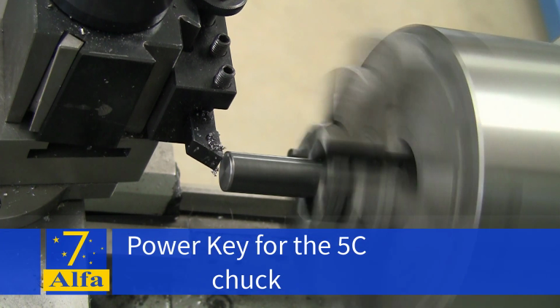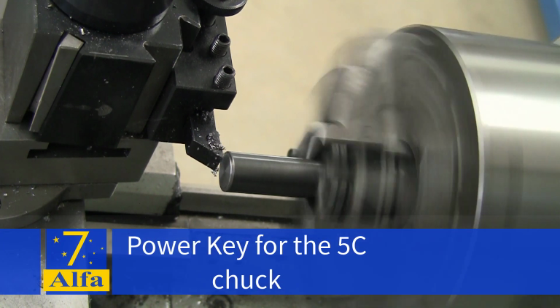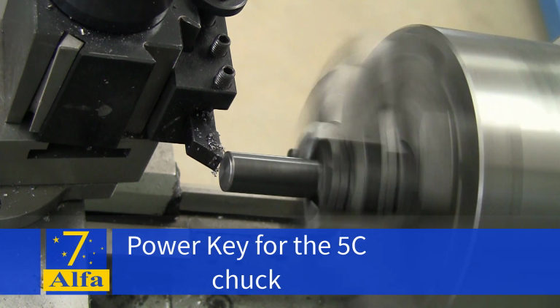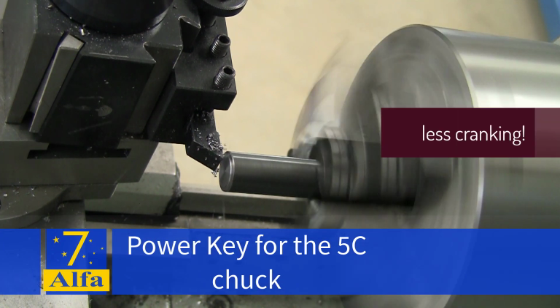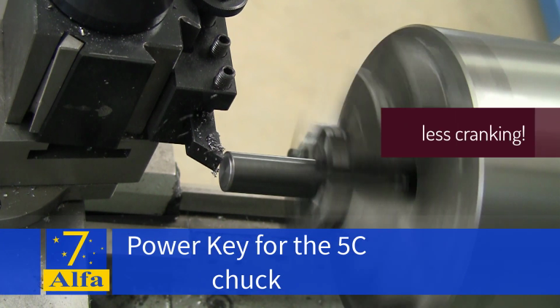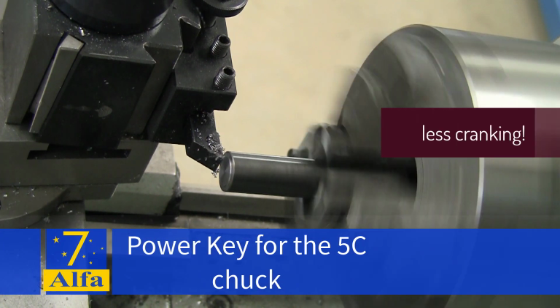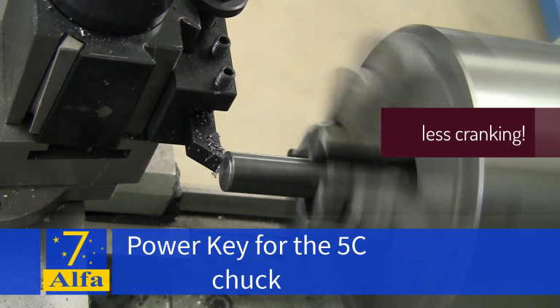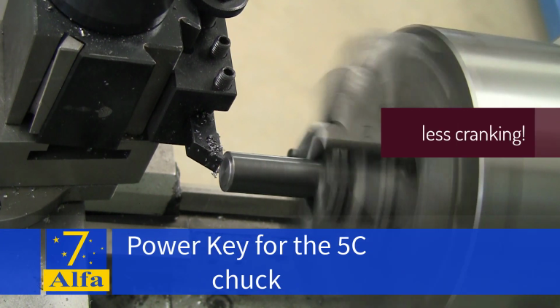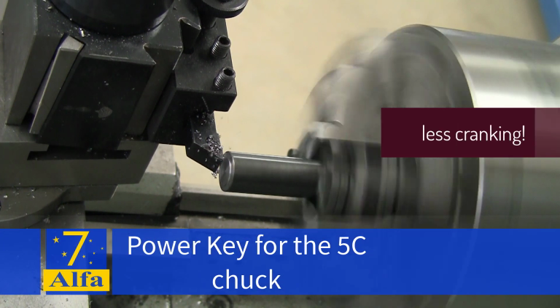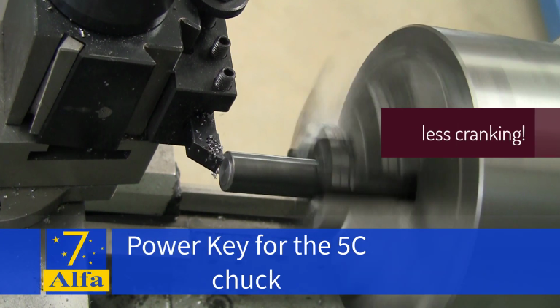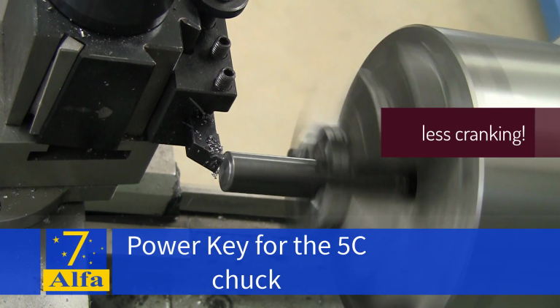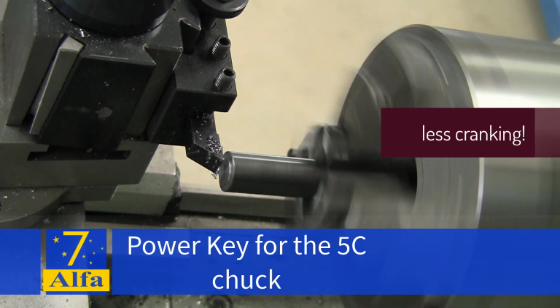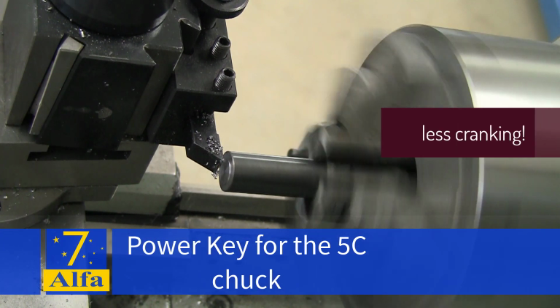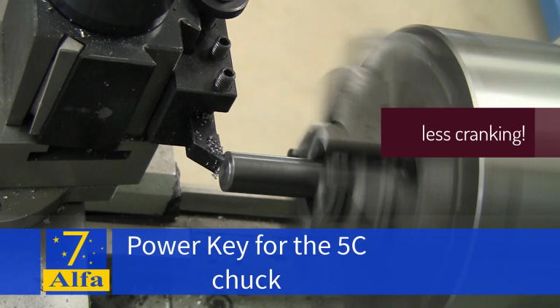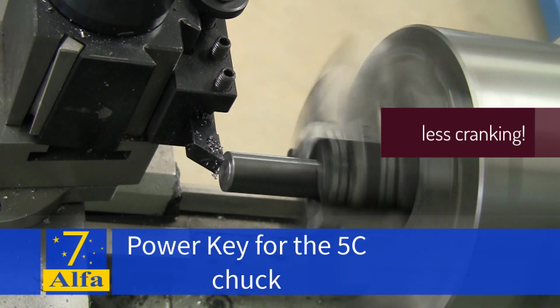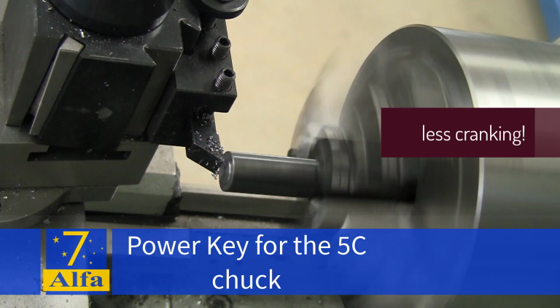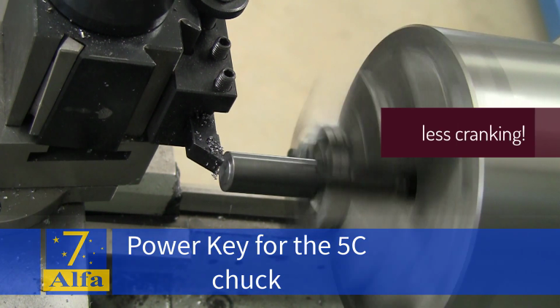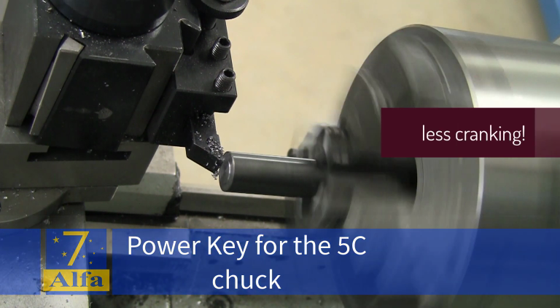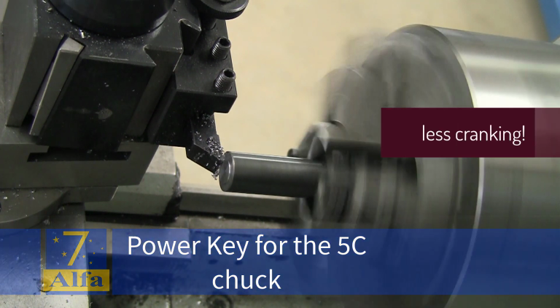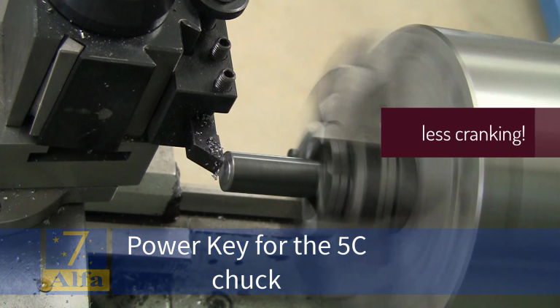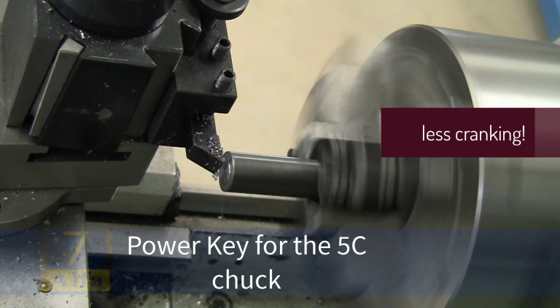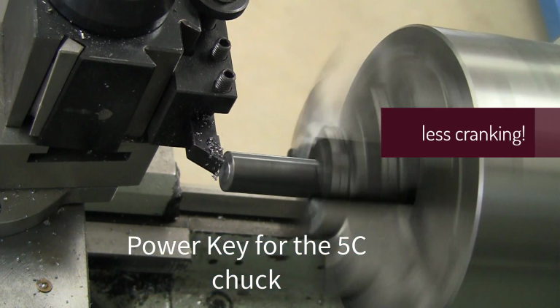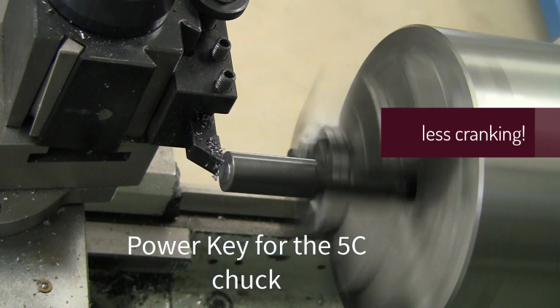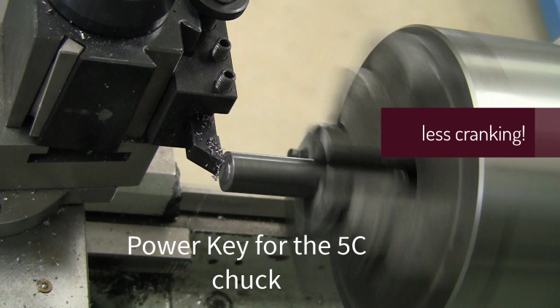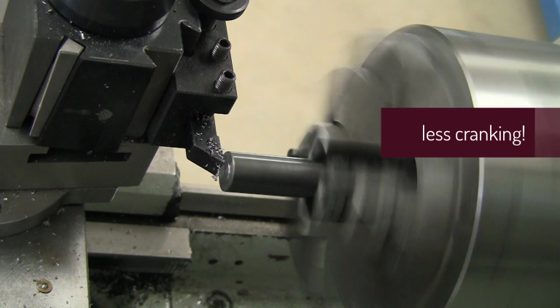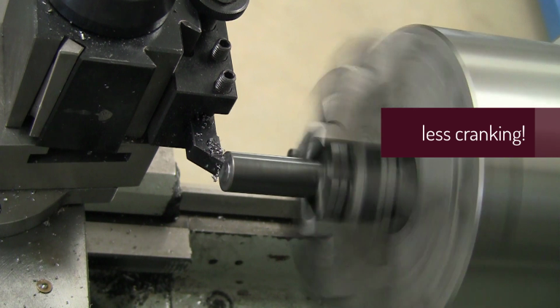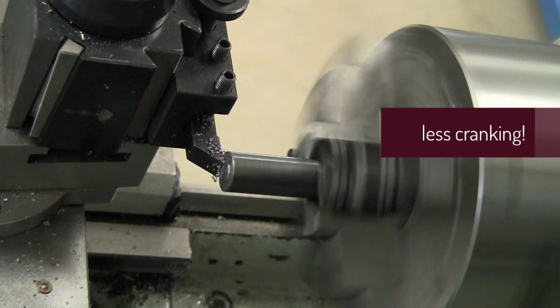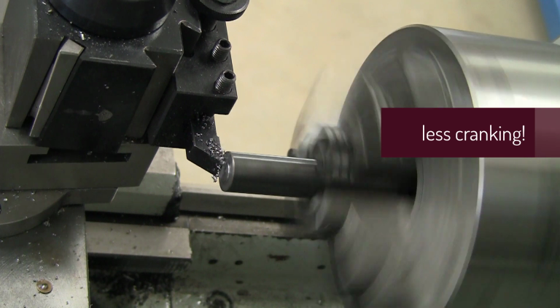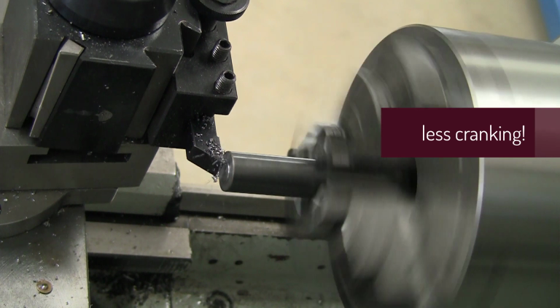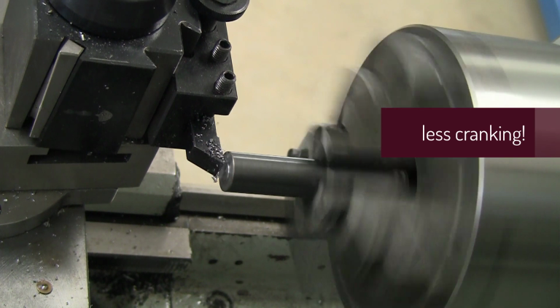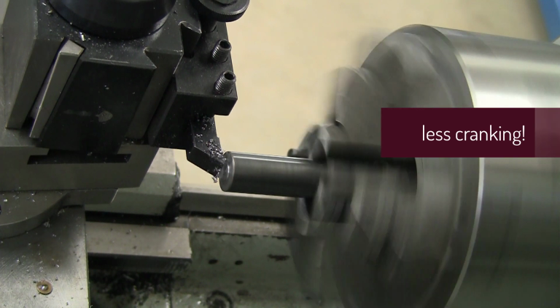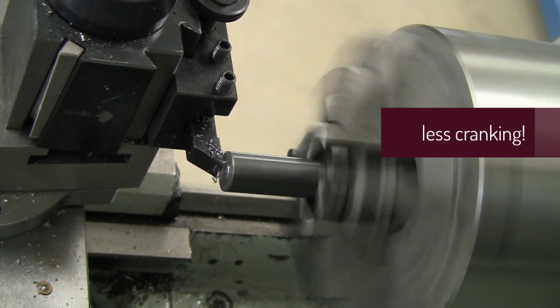Welcome back to the shop. Today's project is making a power key for my 5C chuck.